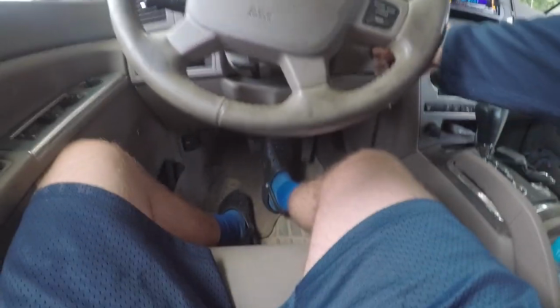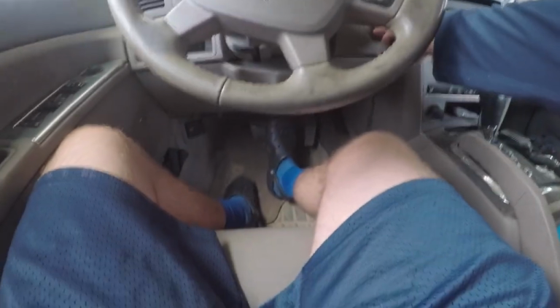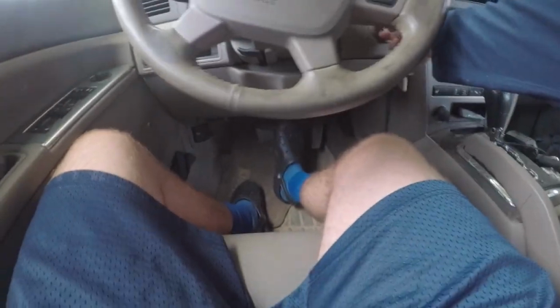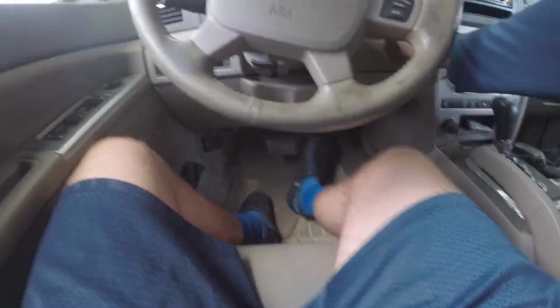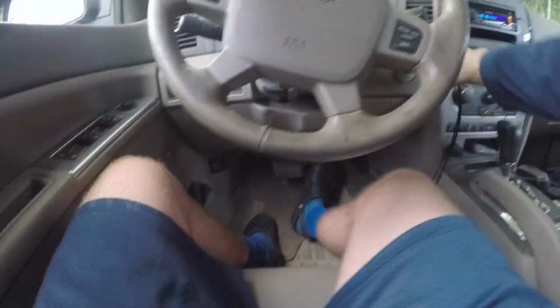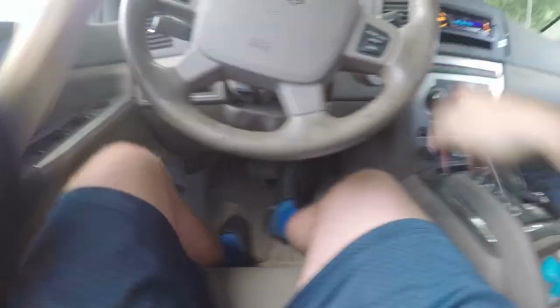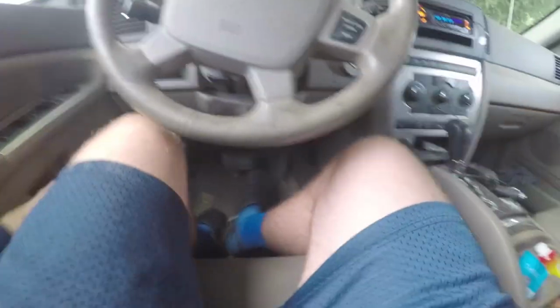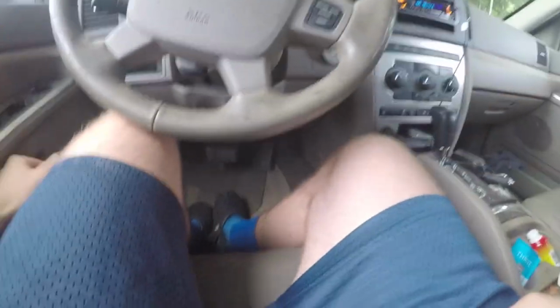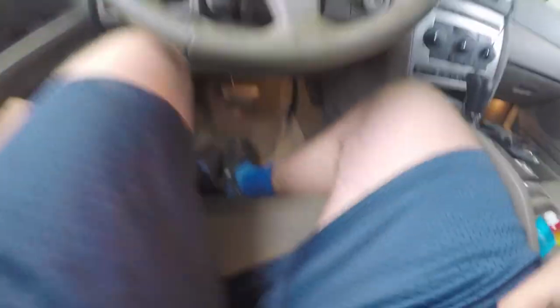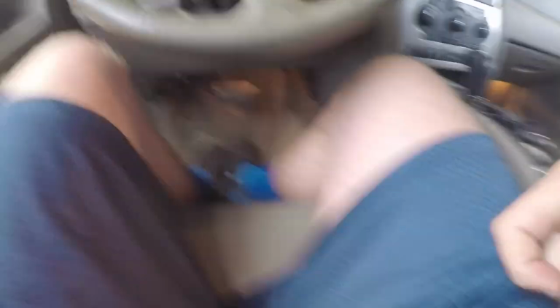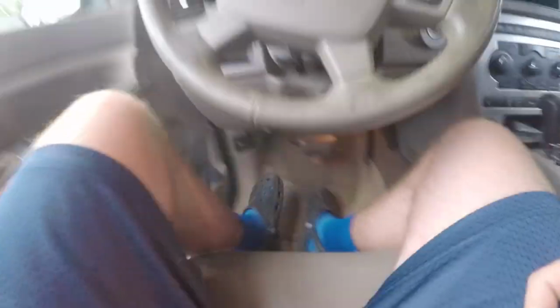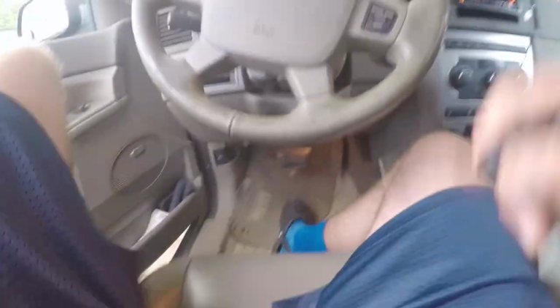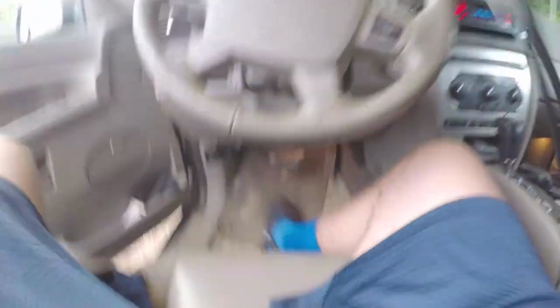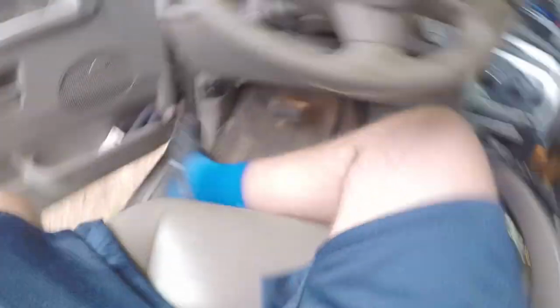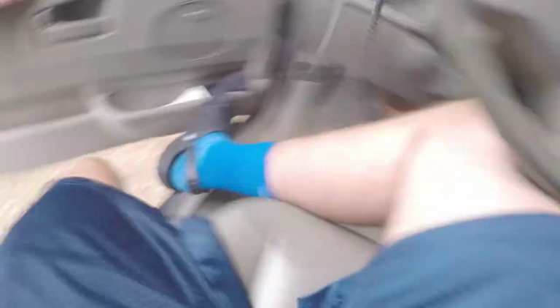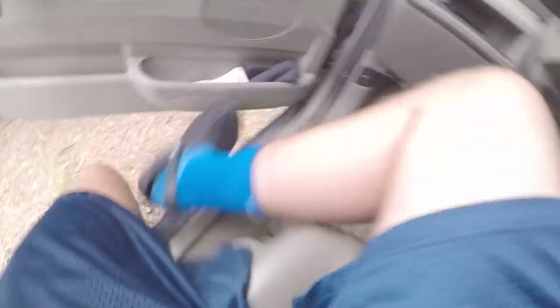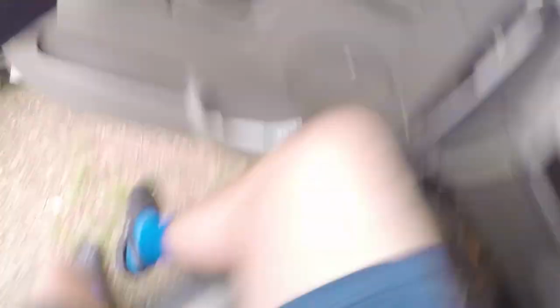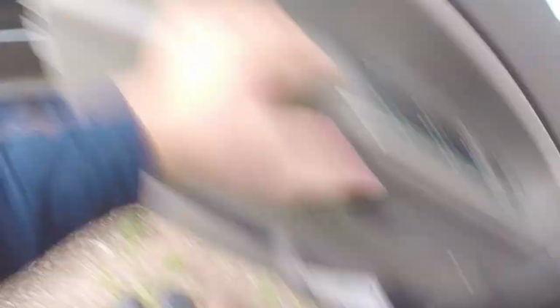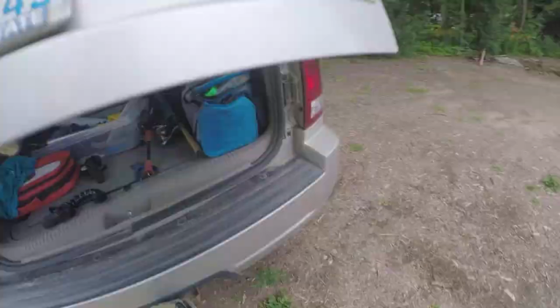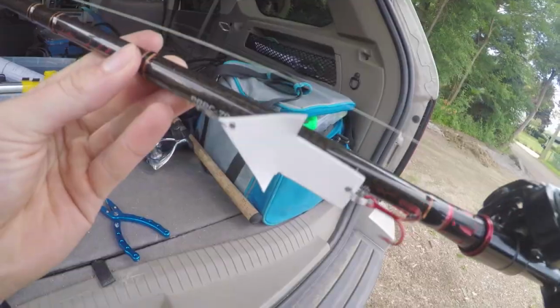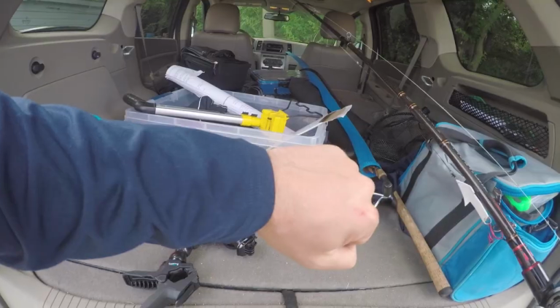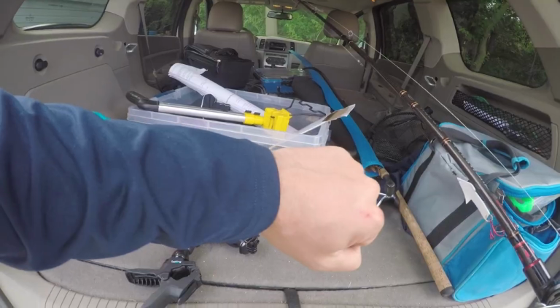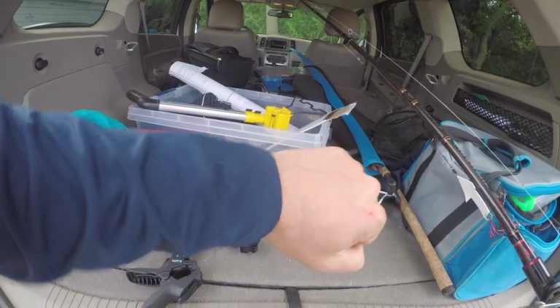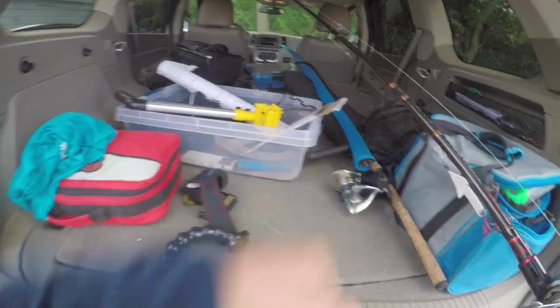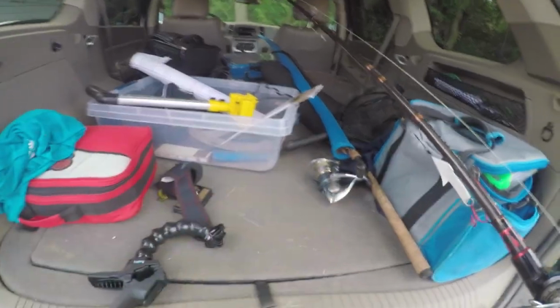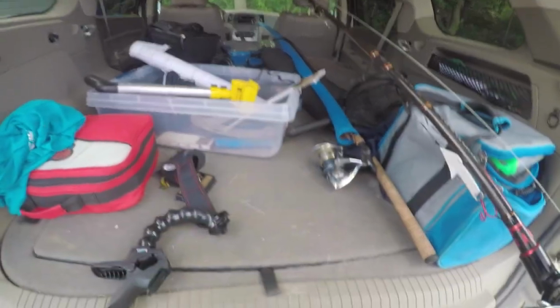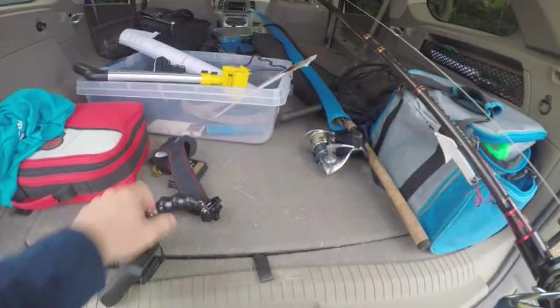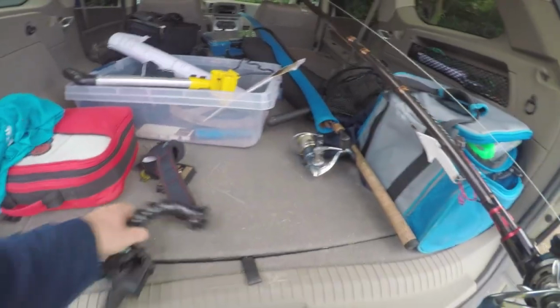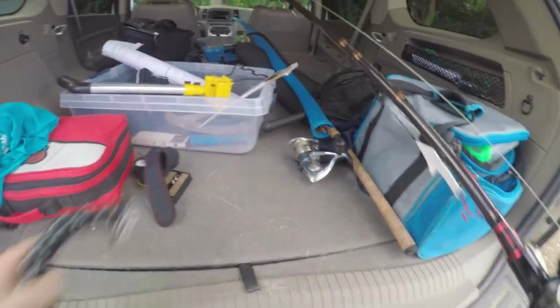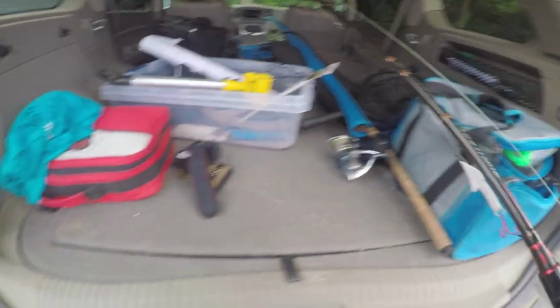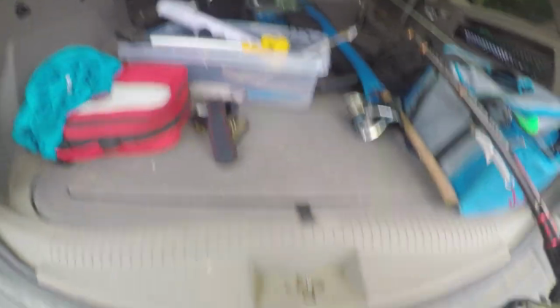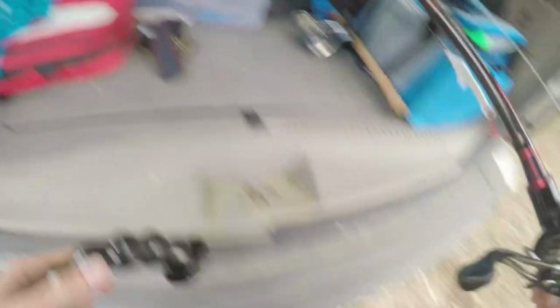Here we are. Let's get it. It is 8:30. We have an hour.